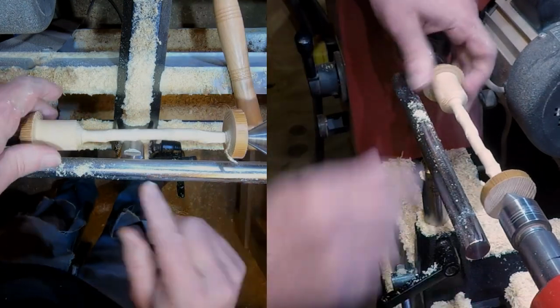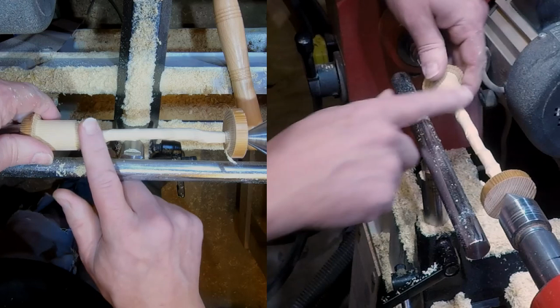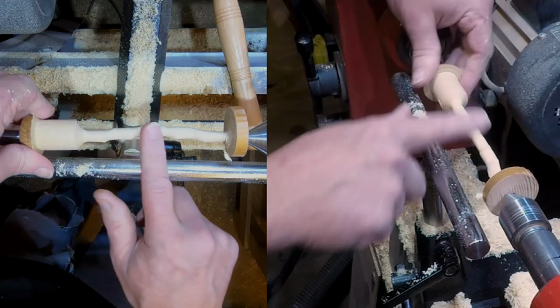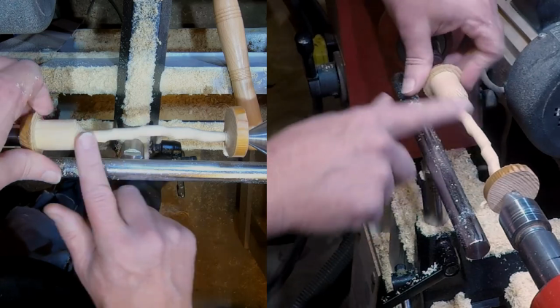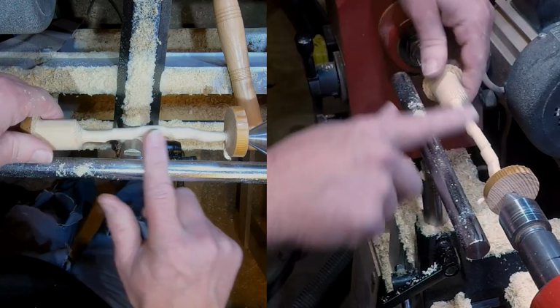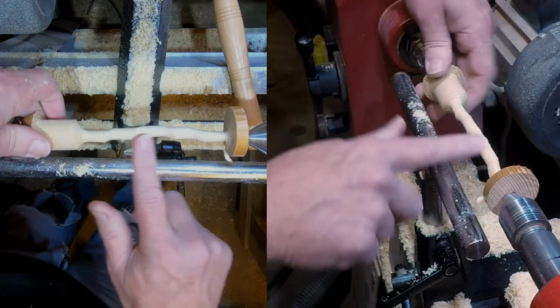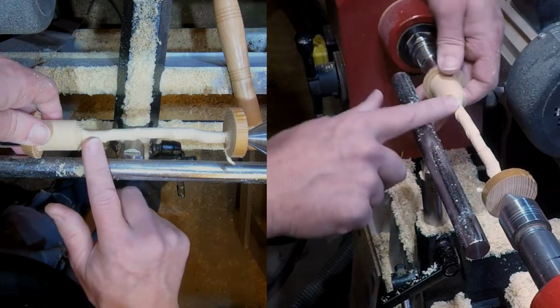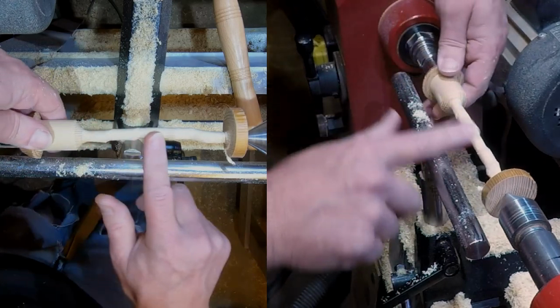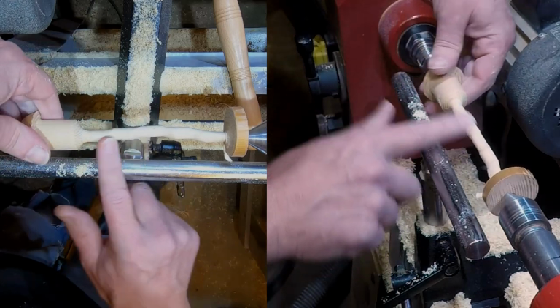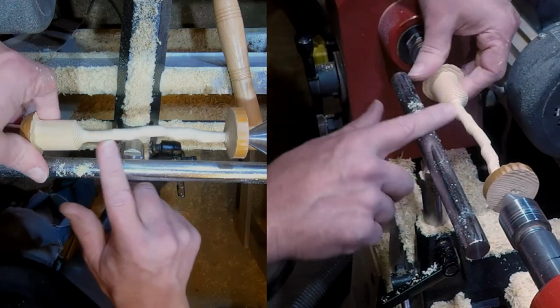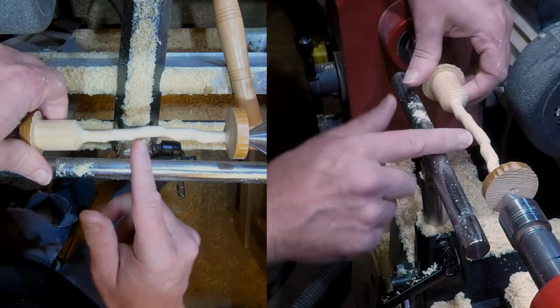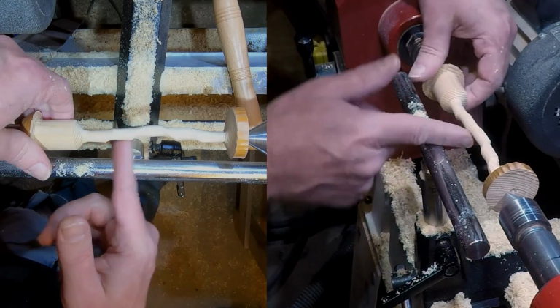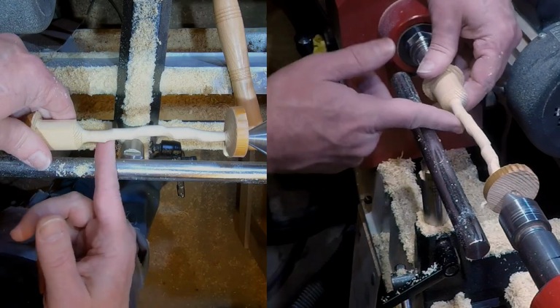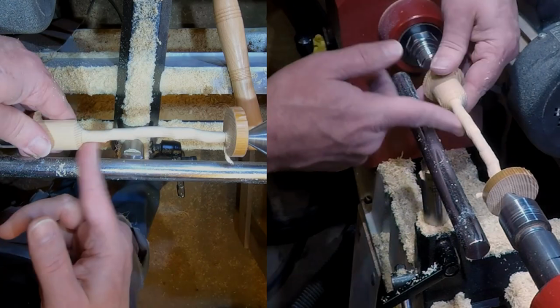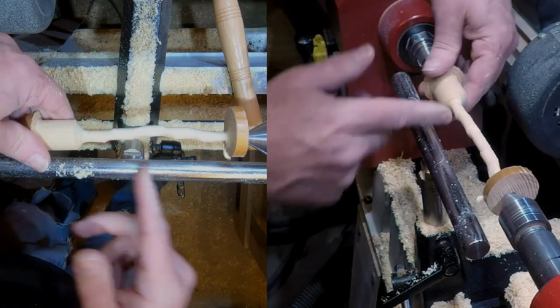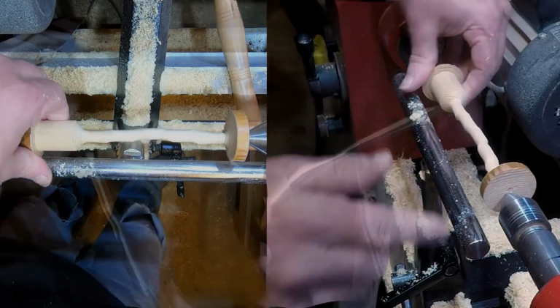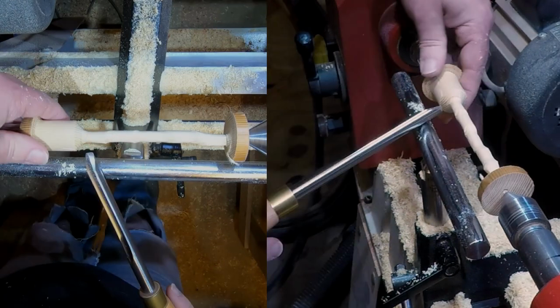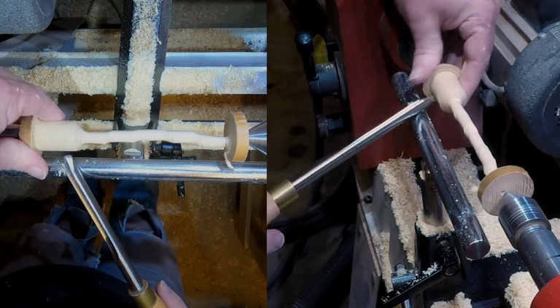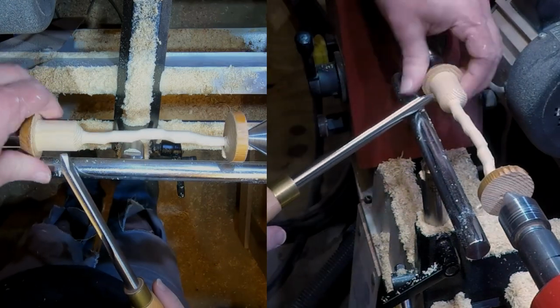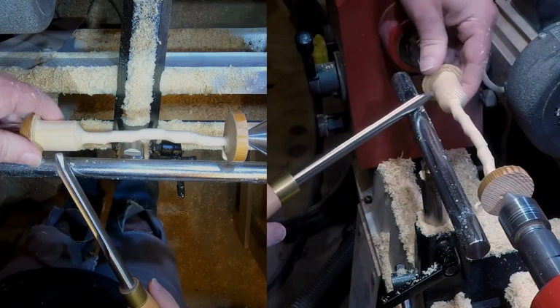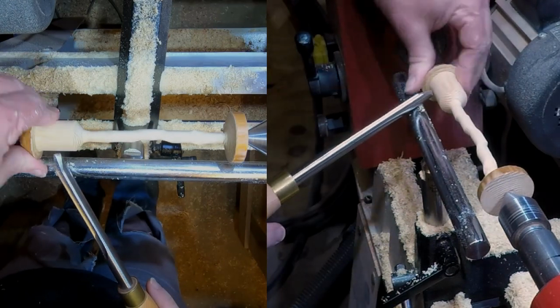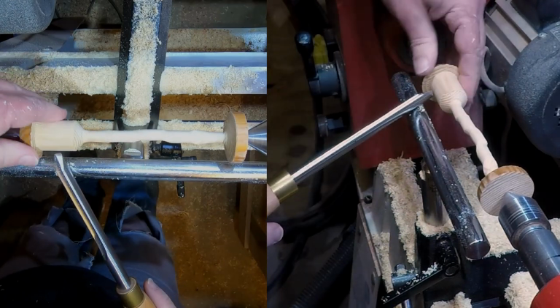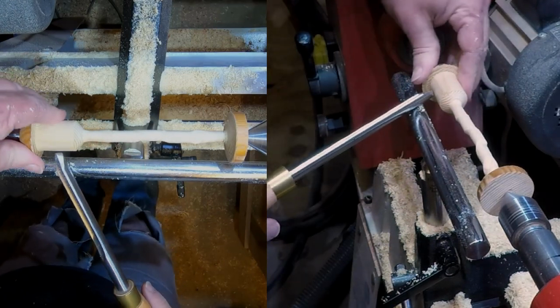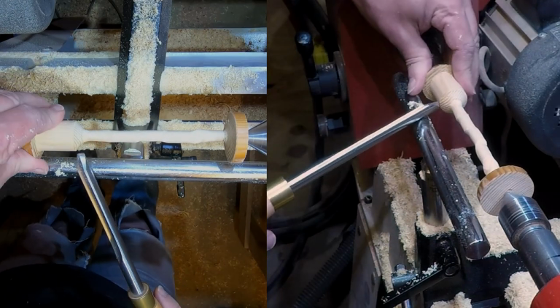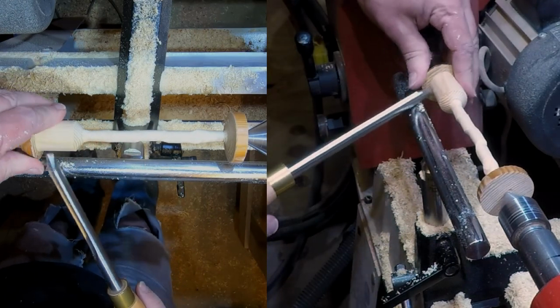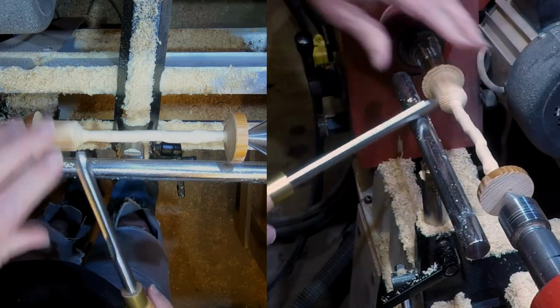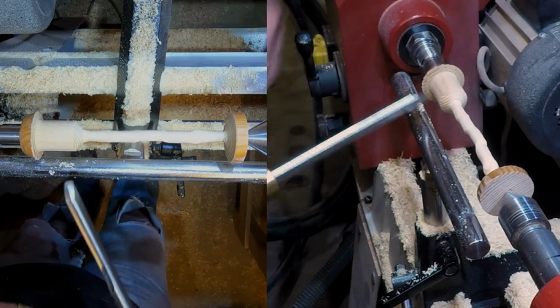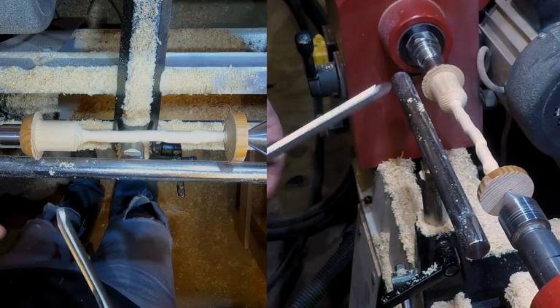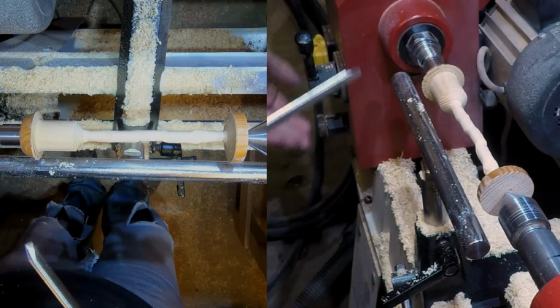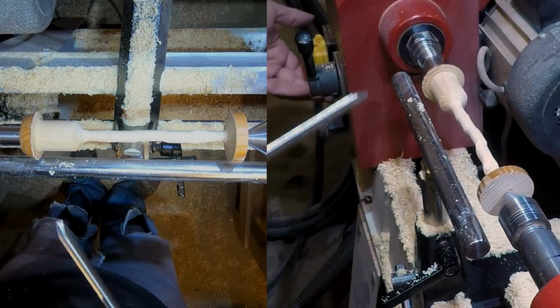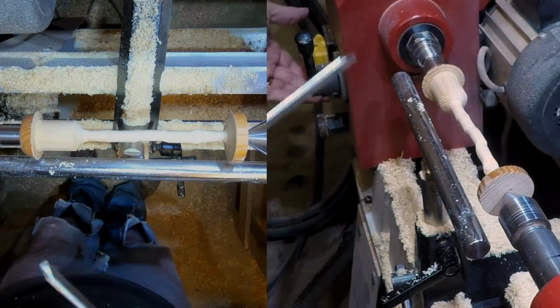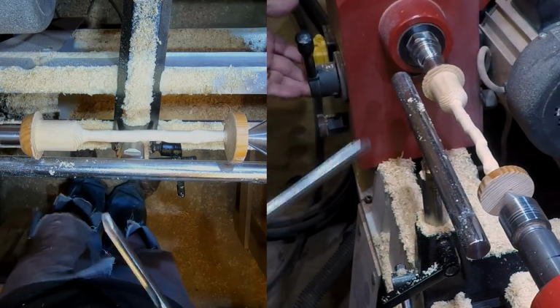Now I'm just going to put this back on center again and I'll just finish off and do the handle.